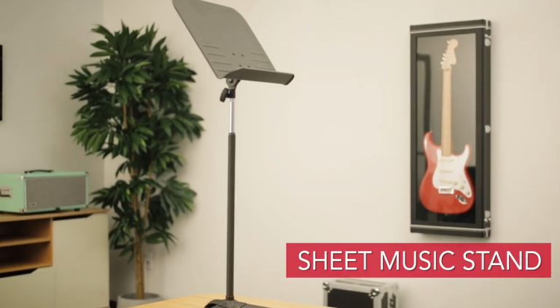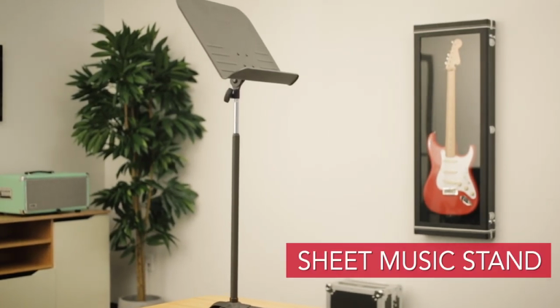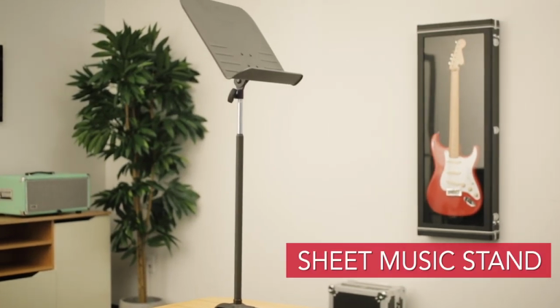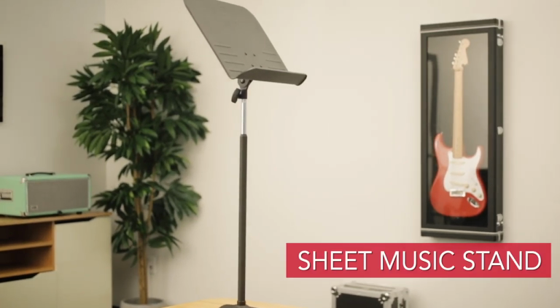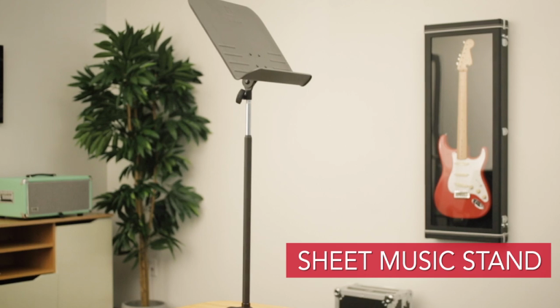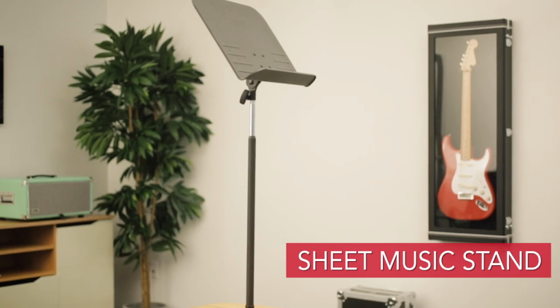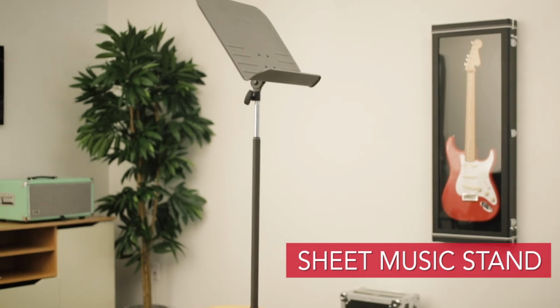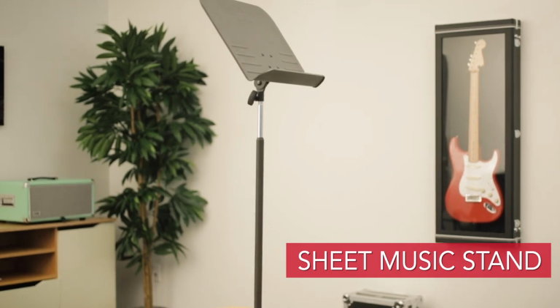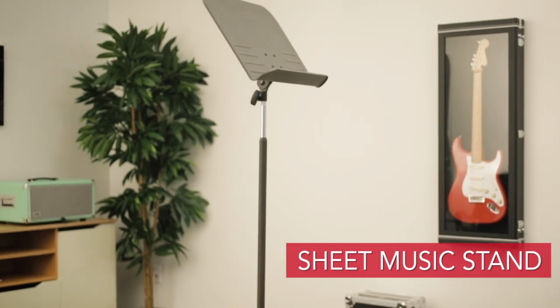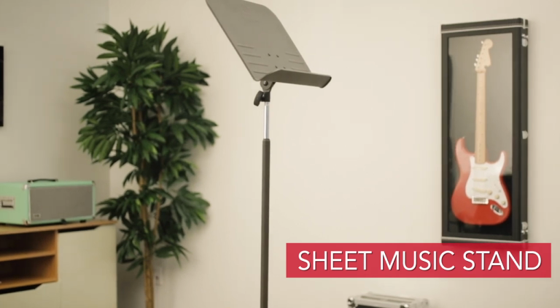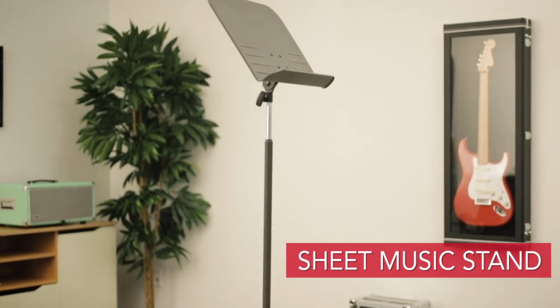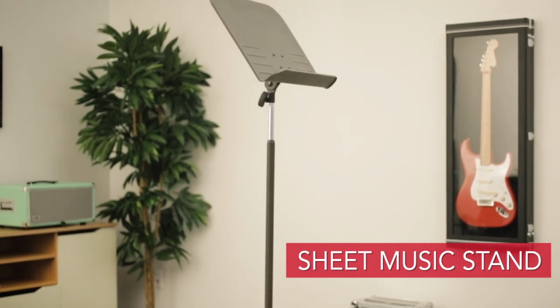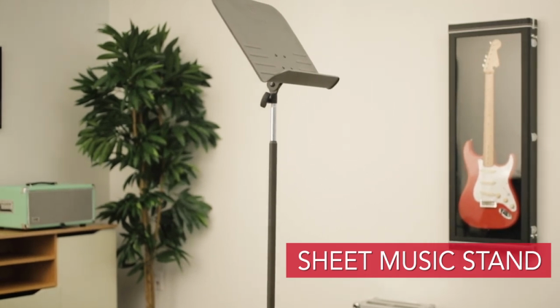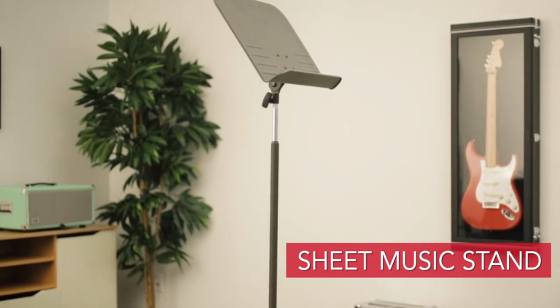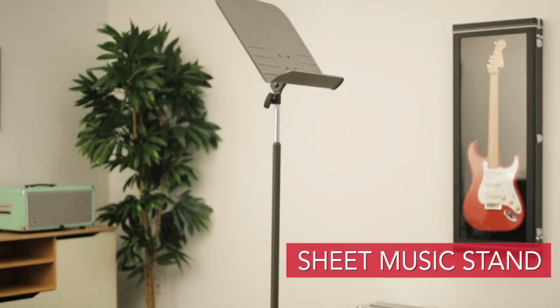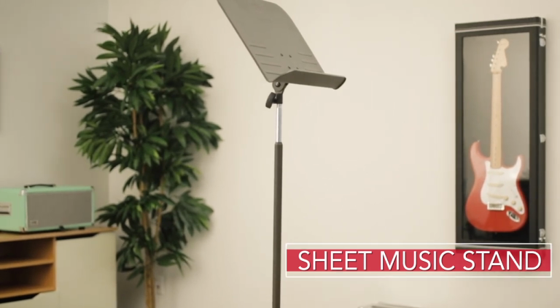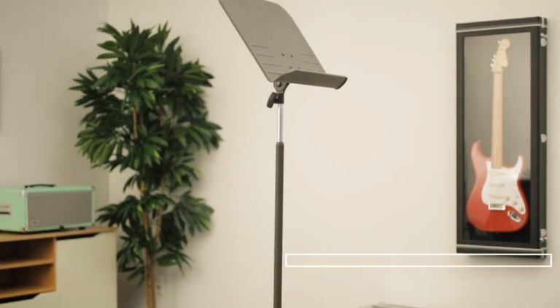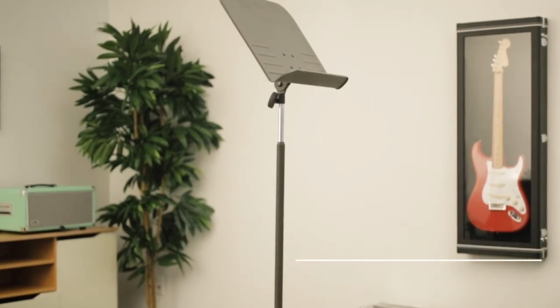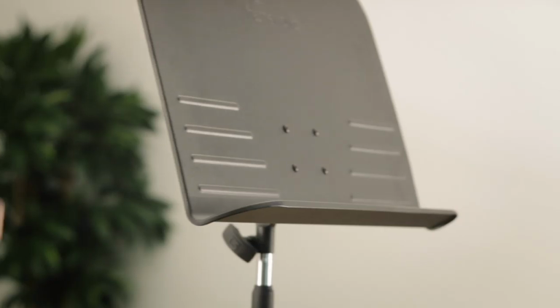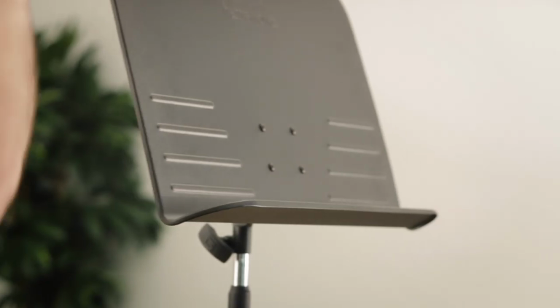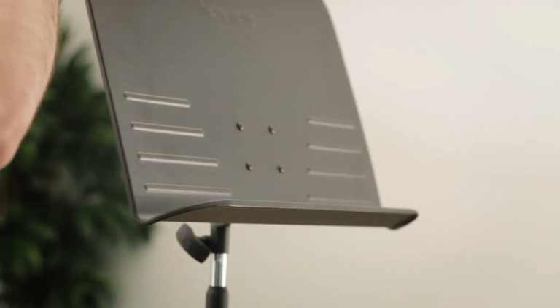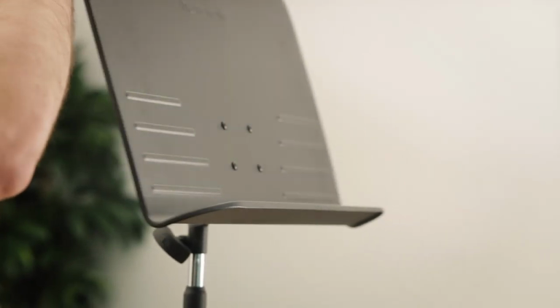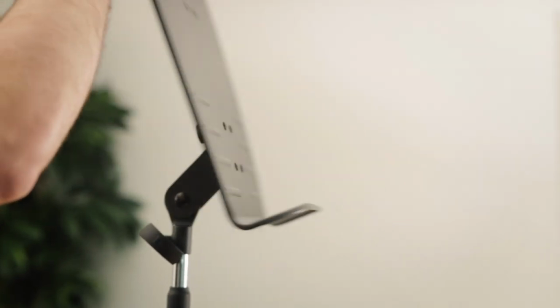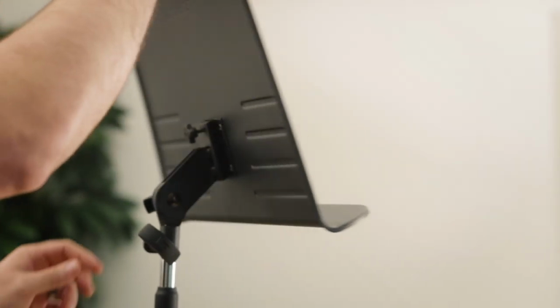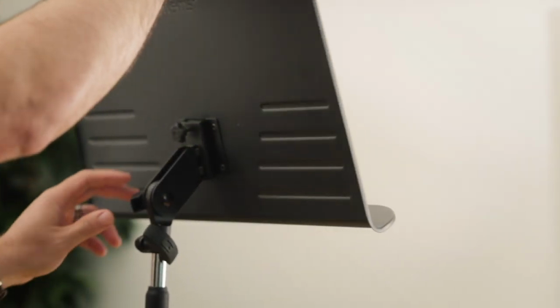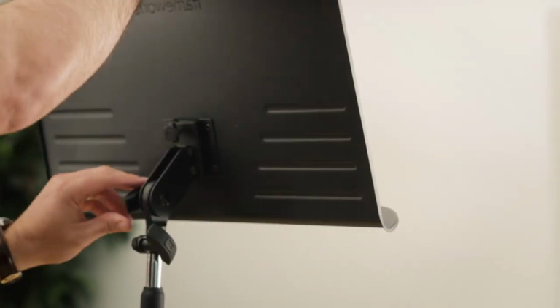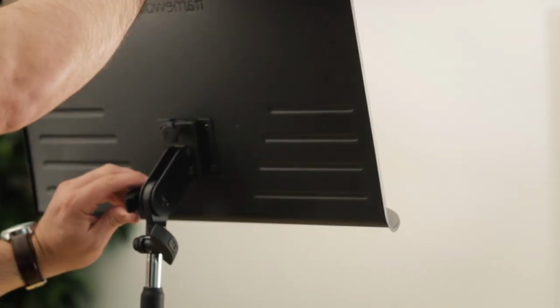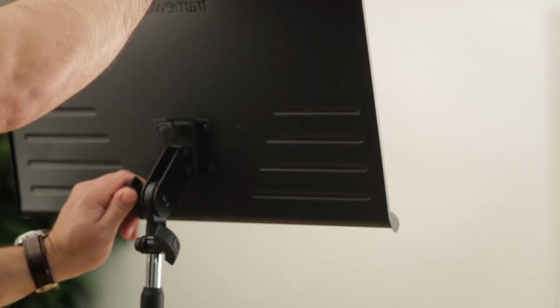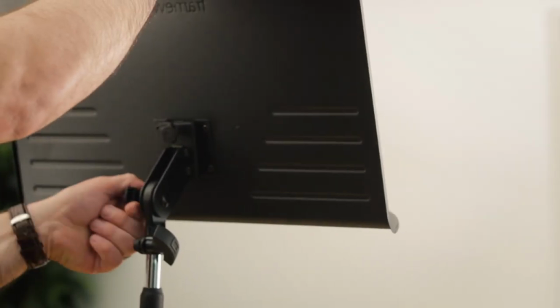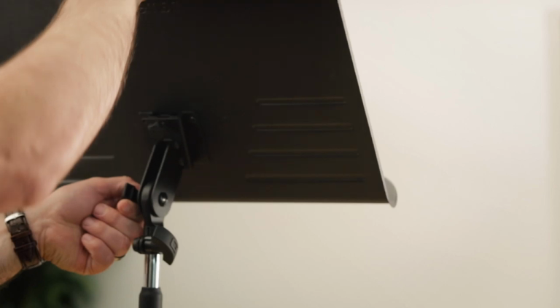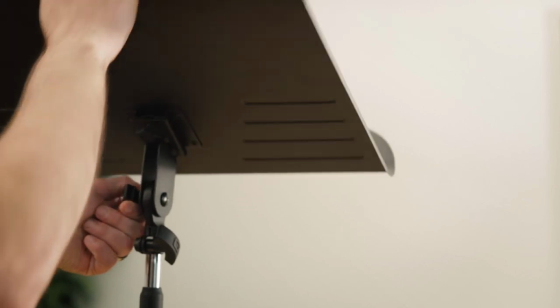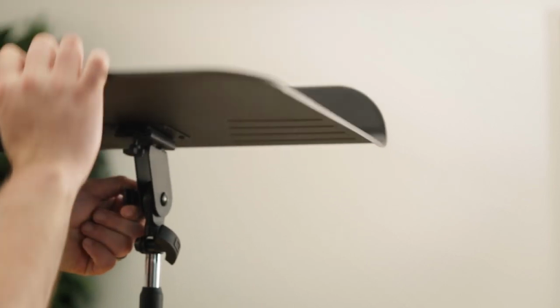This is the Gator Frameworks sheet music stand. These are durable, fully adjustable, and could last any musician a lifetime.